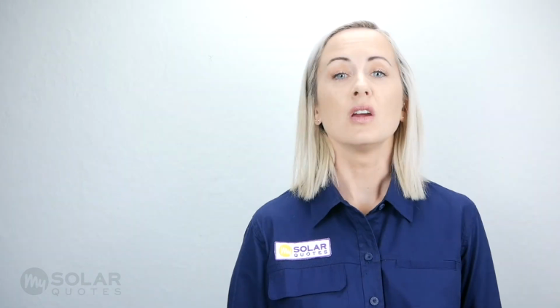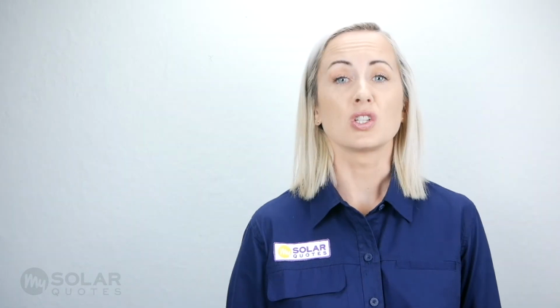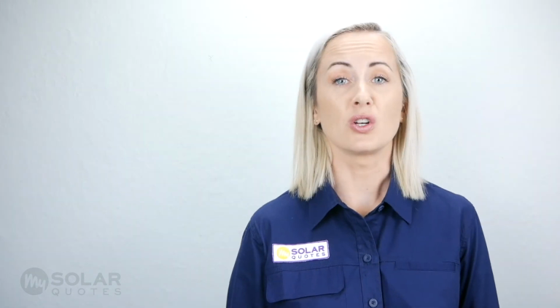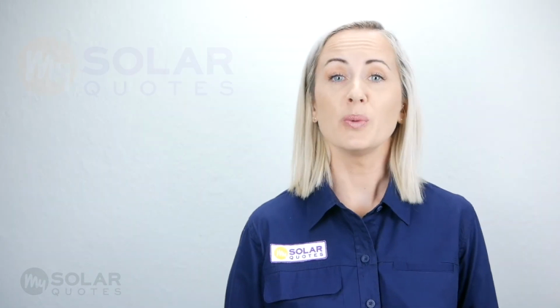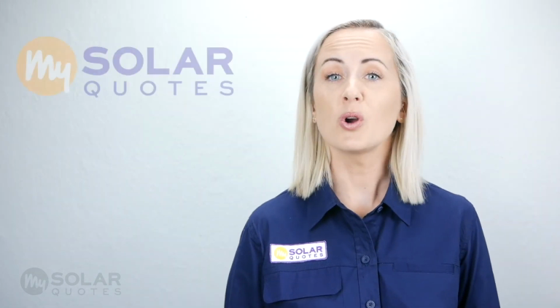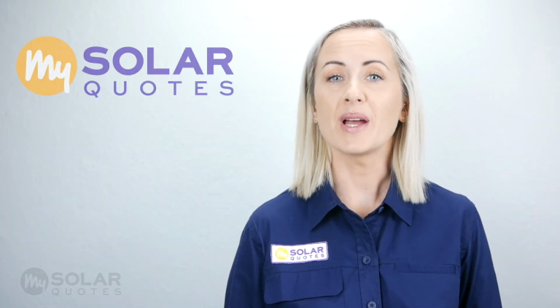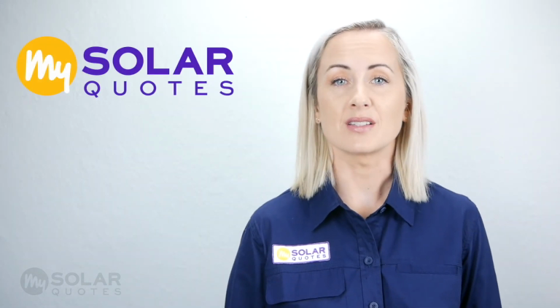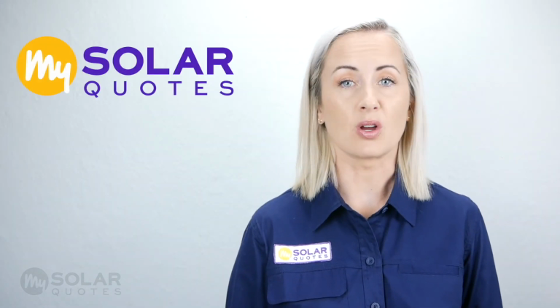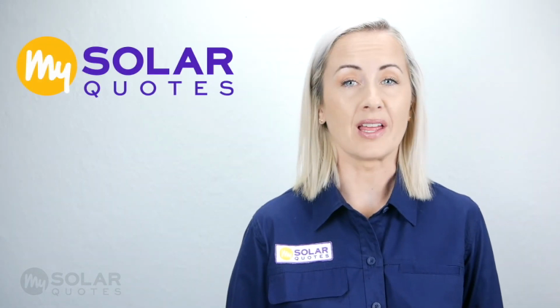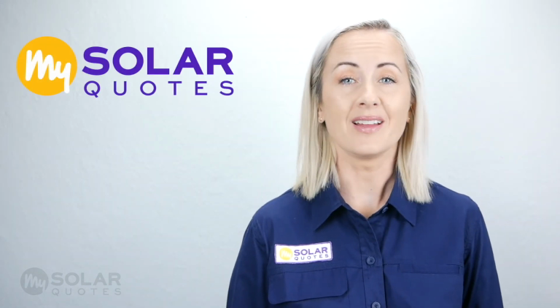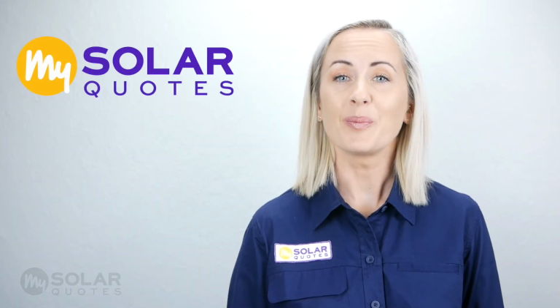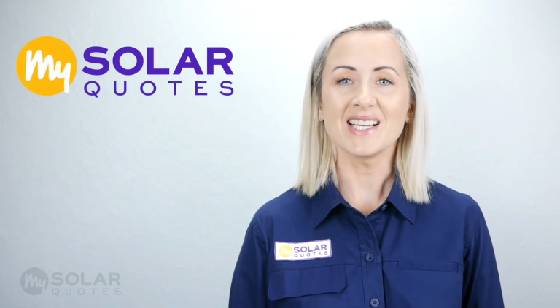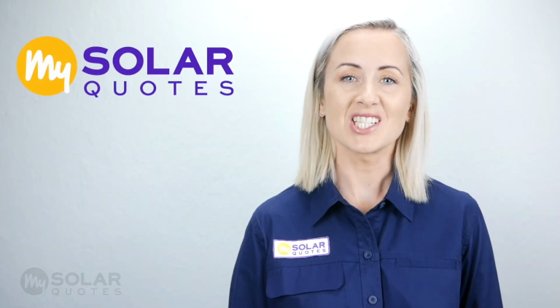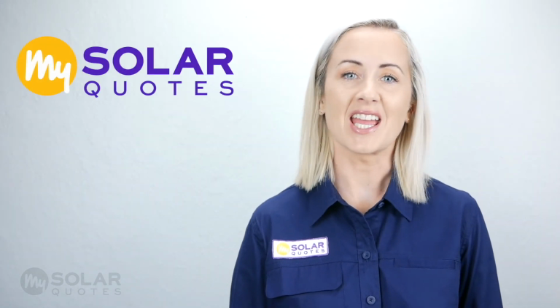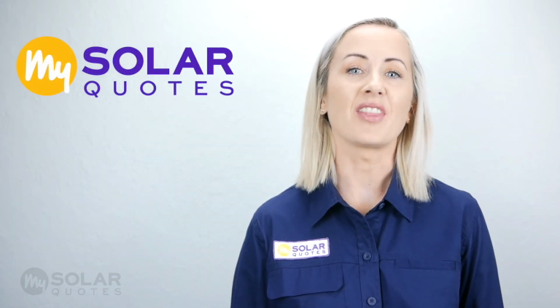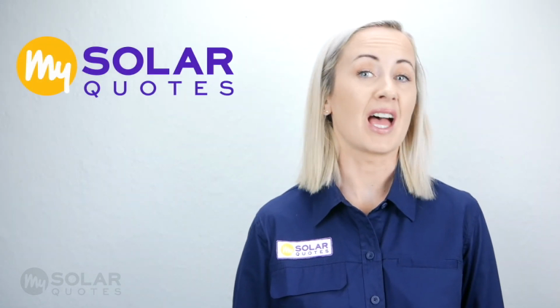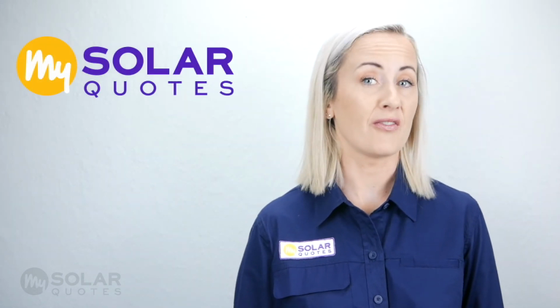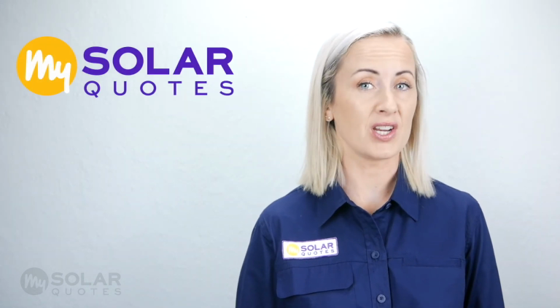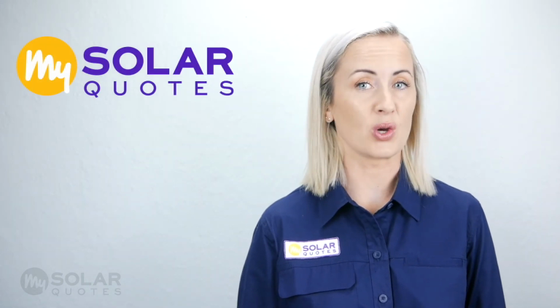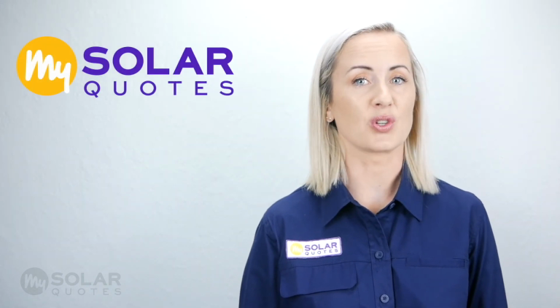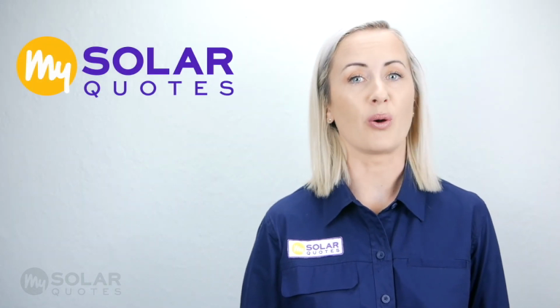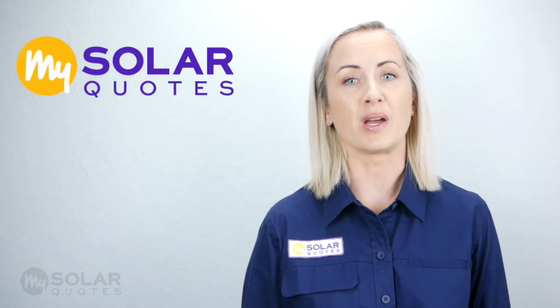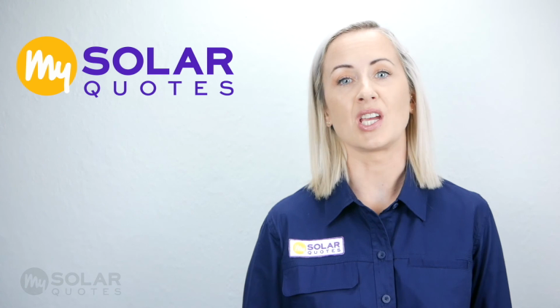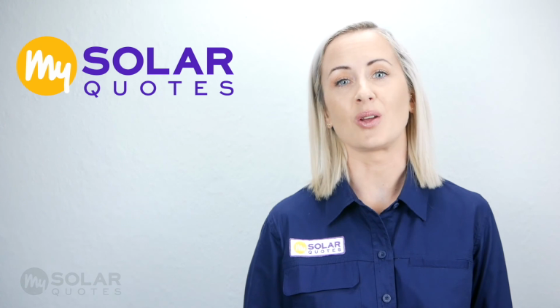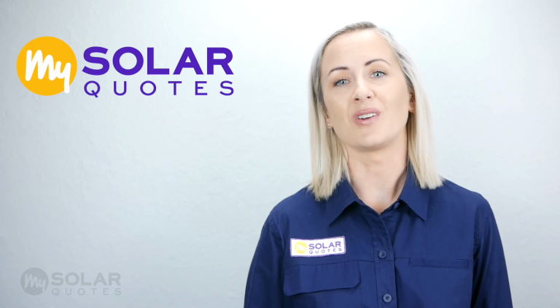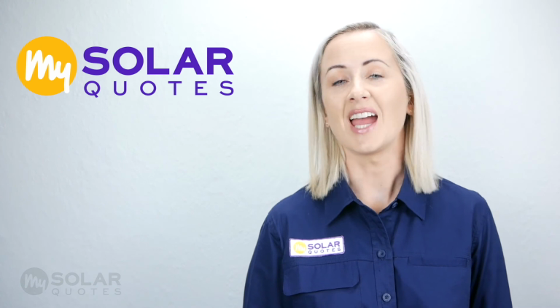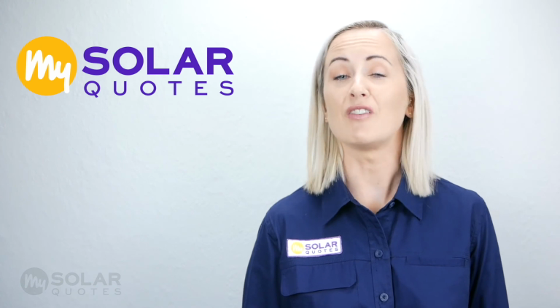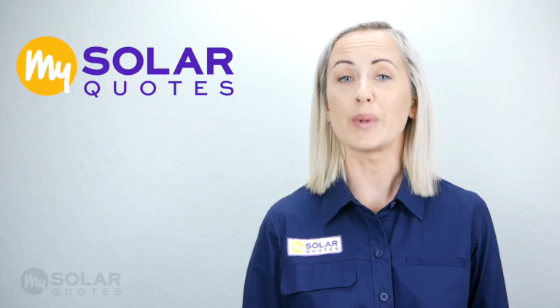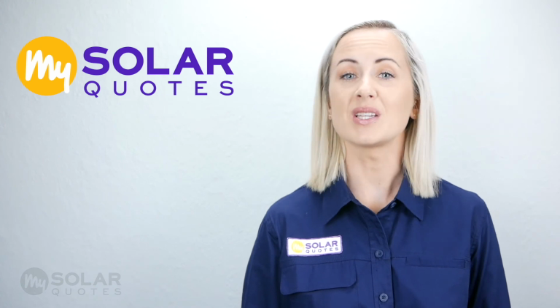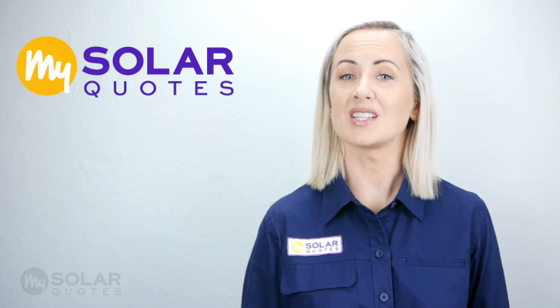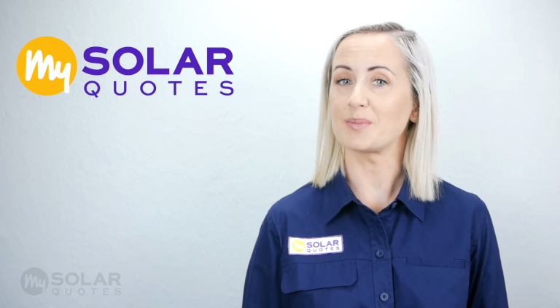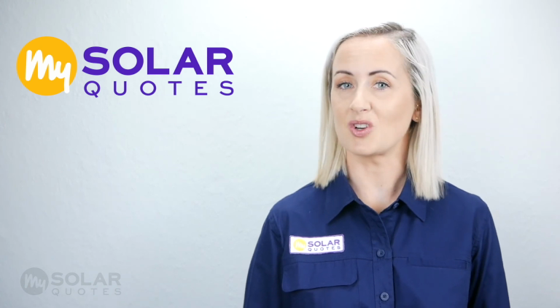To learn more about solar, please check out the other videos on my channel. And remember to subscribe.